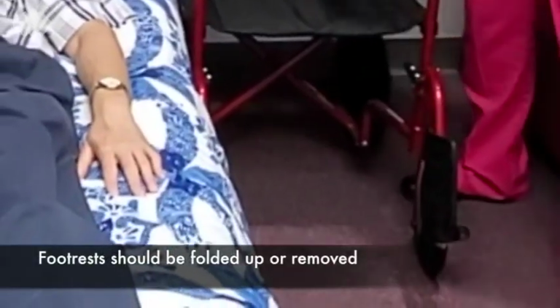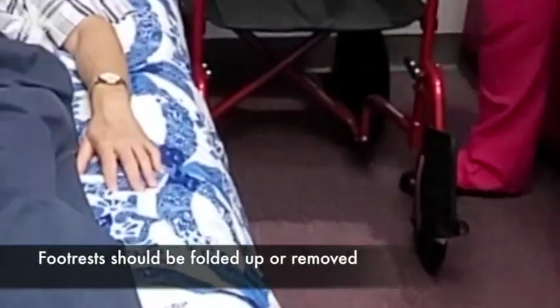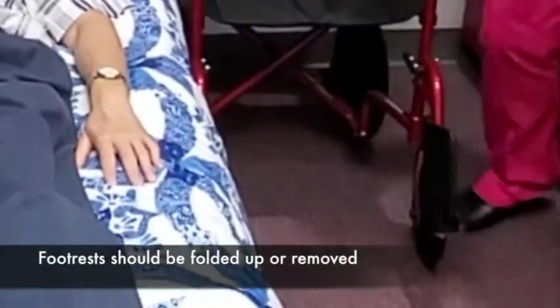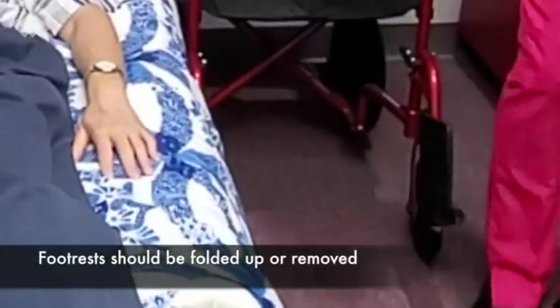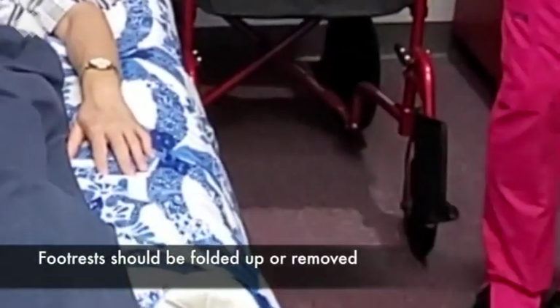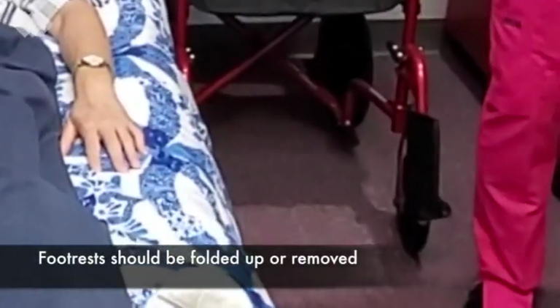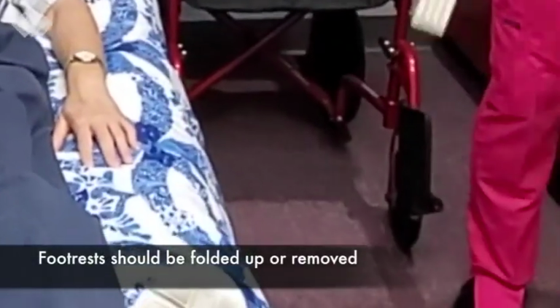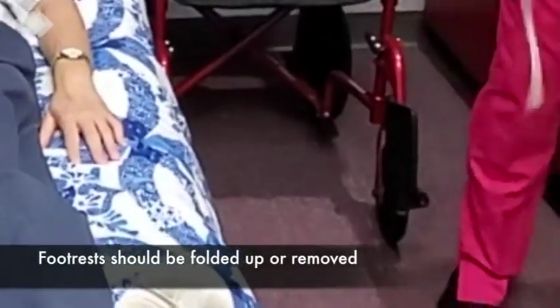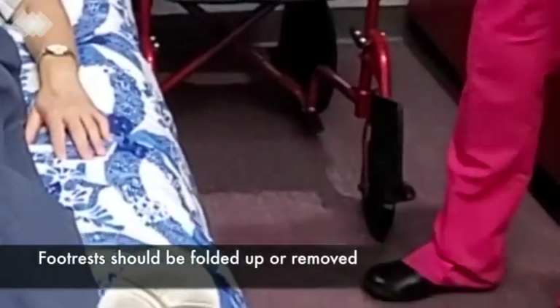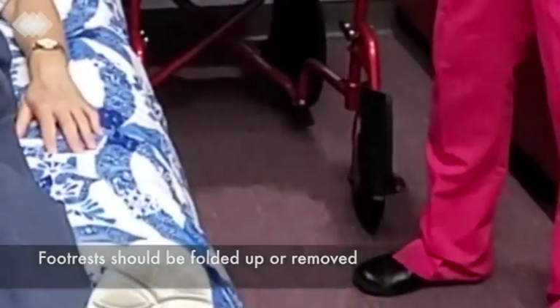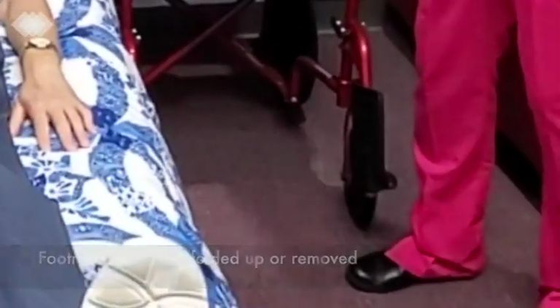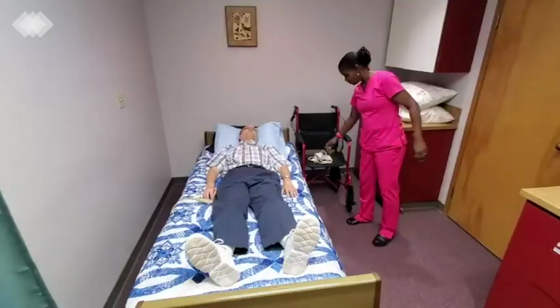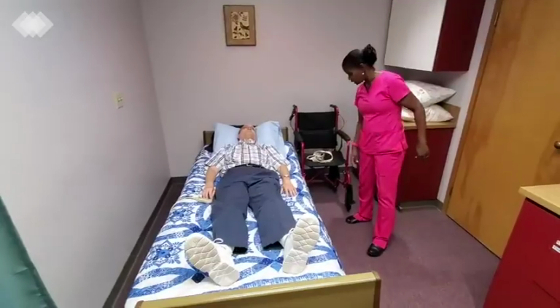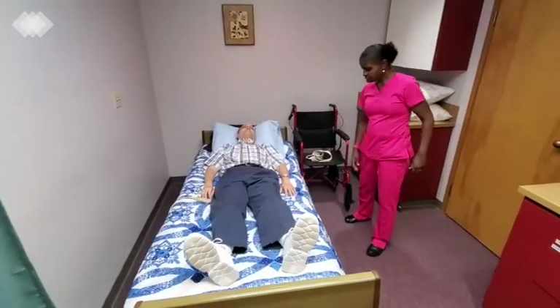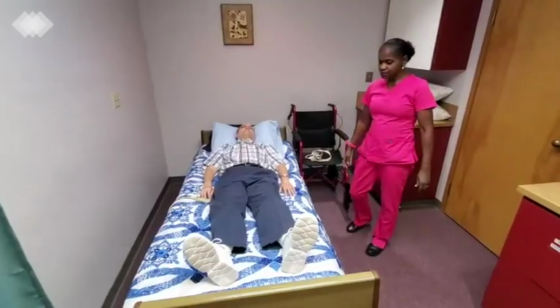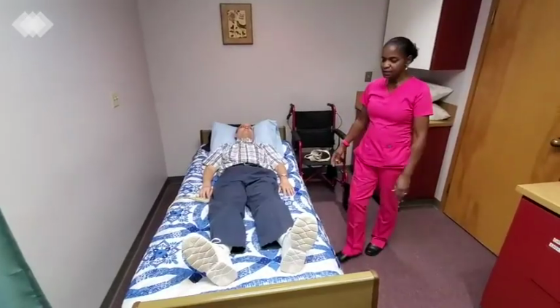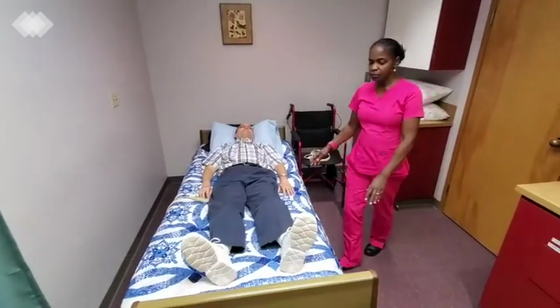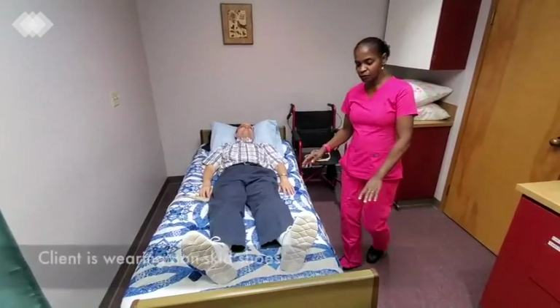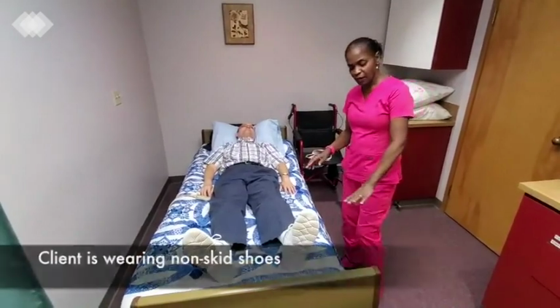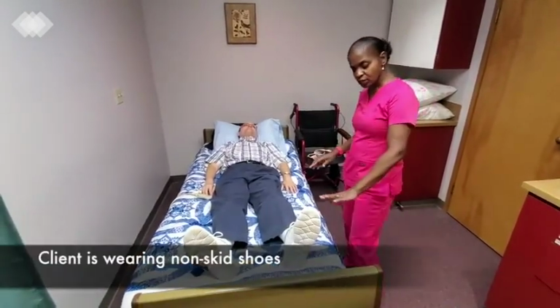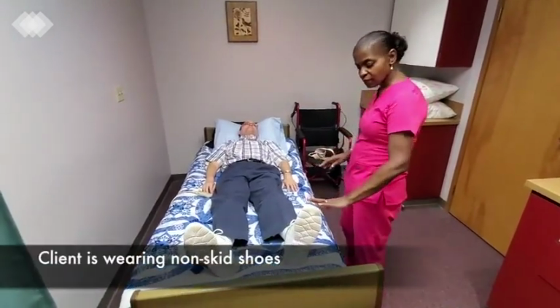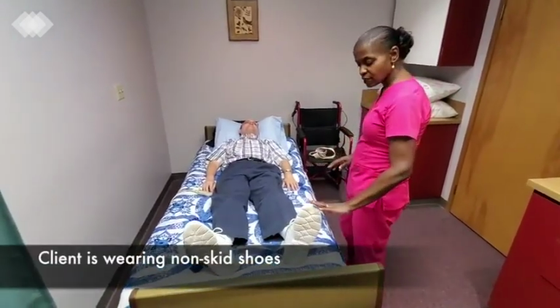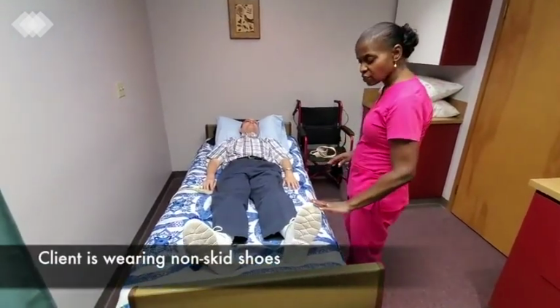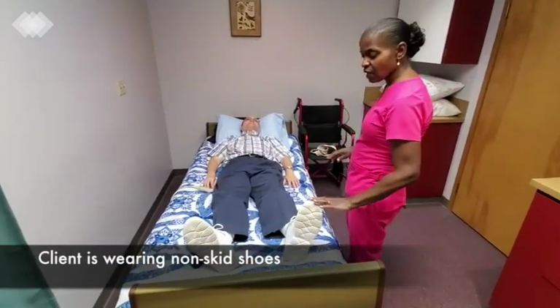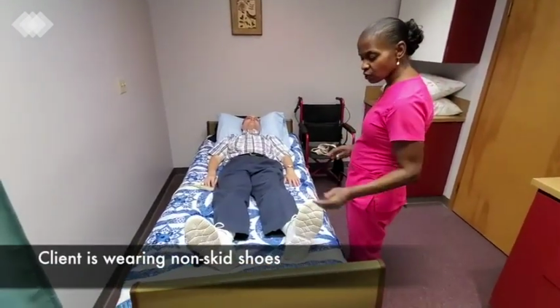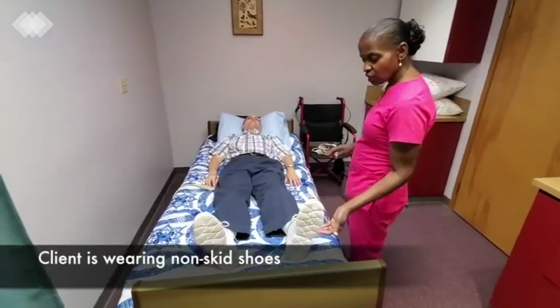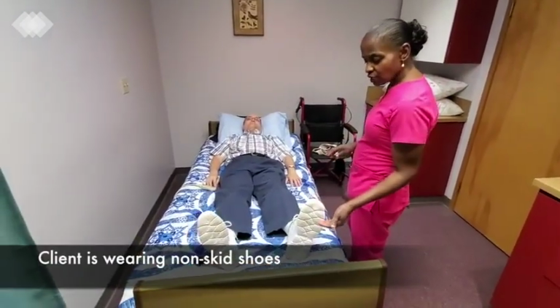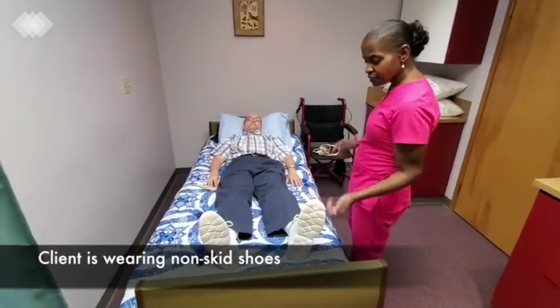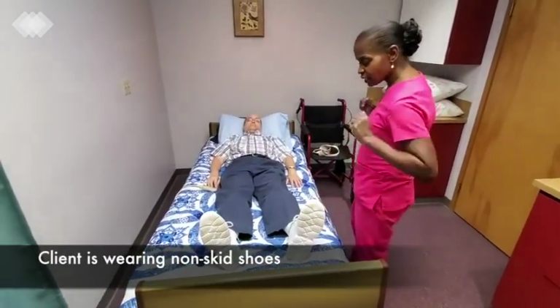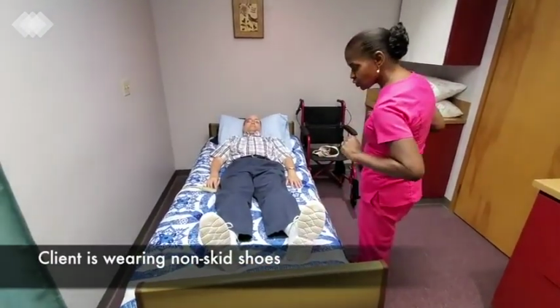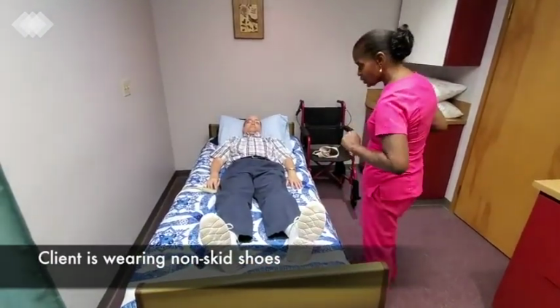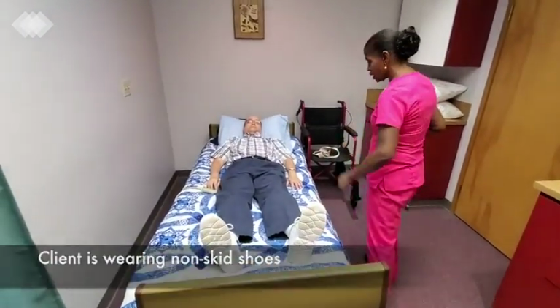And then I'm going to have you sit up. But before I do, I notice that you have your non-skid shoes on.